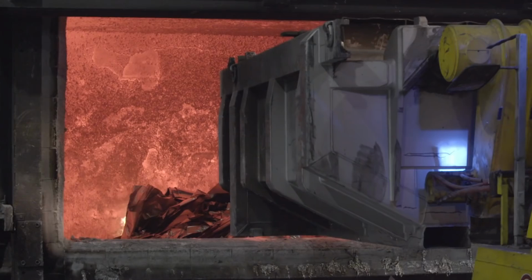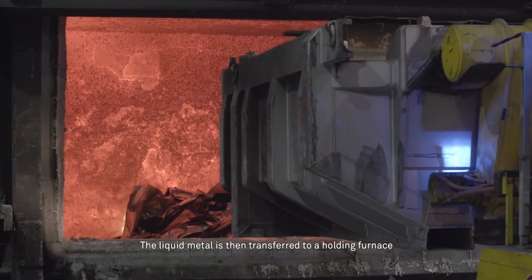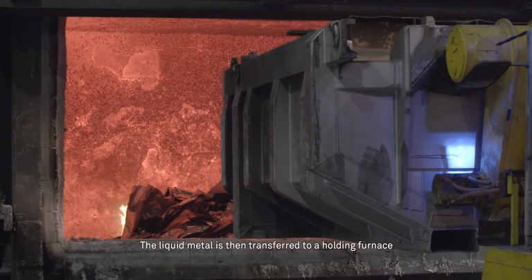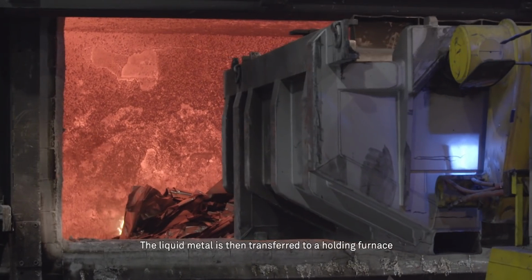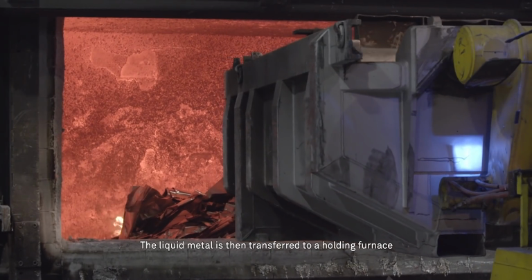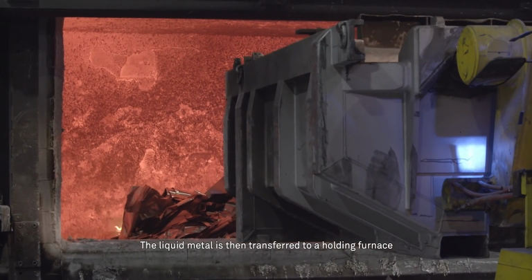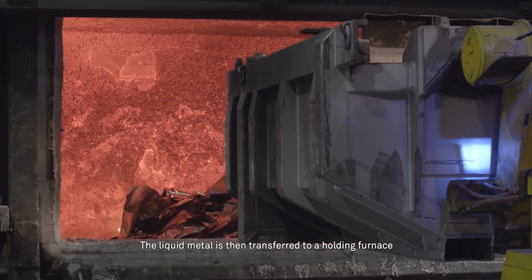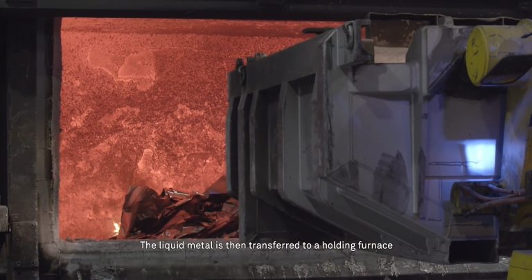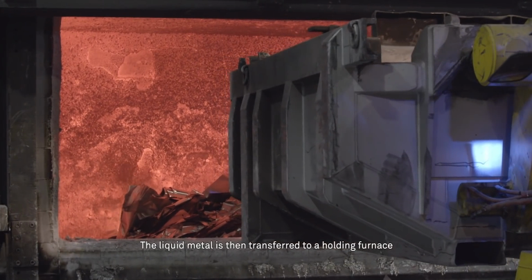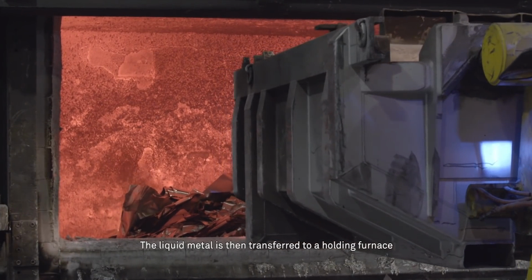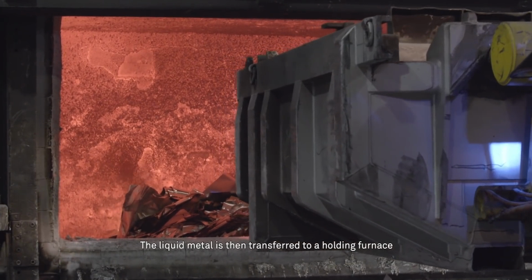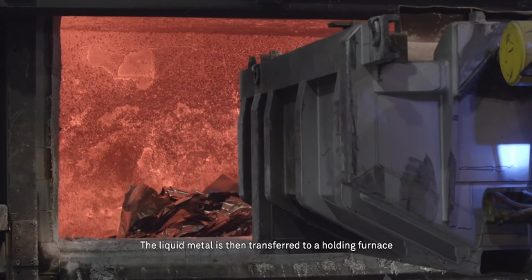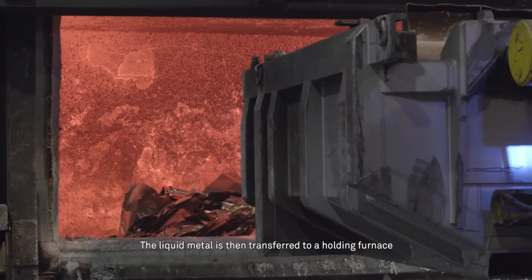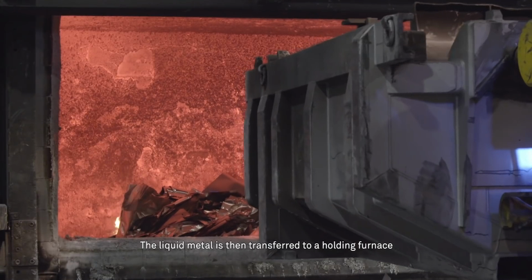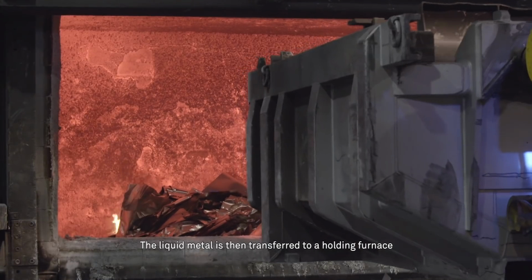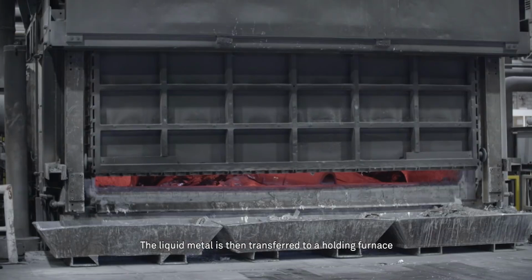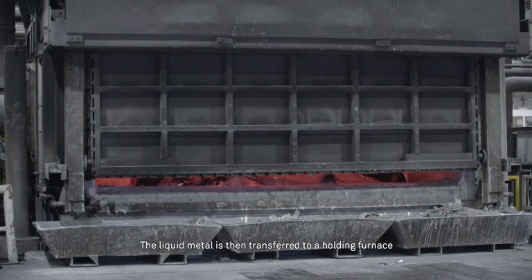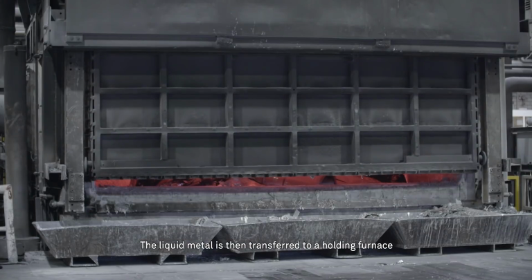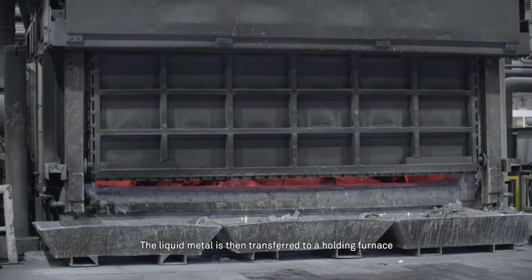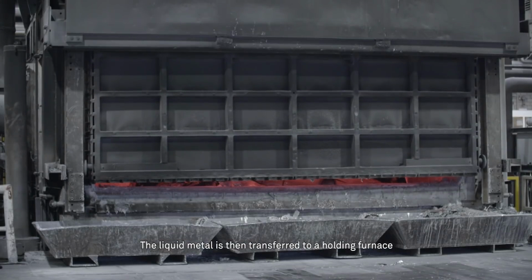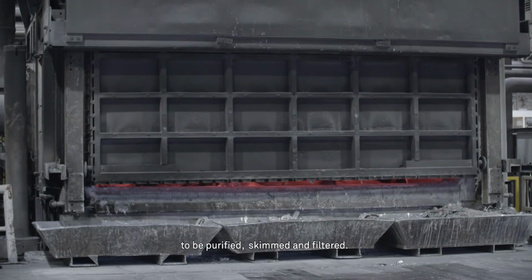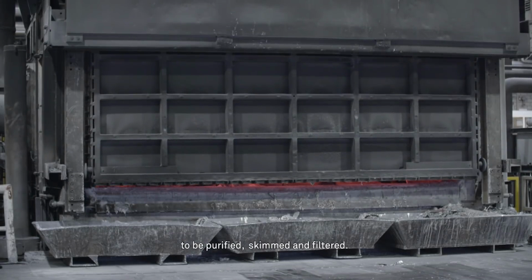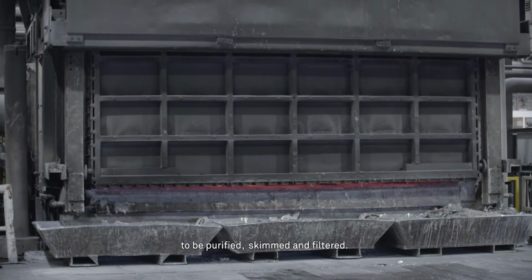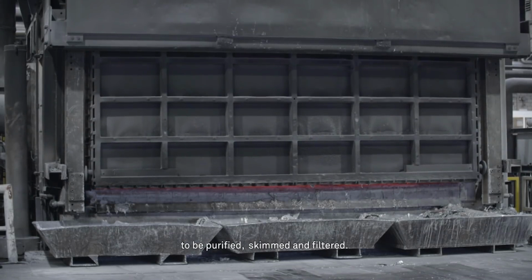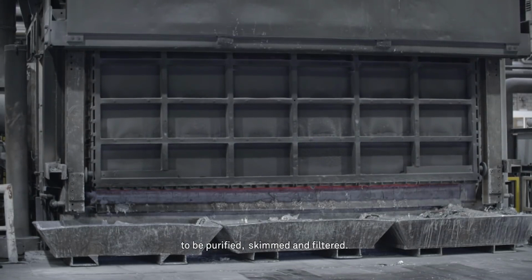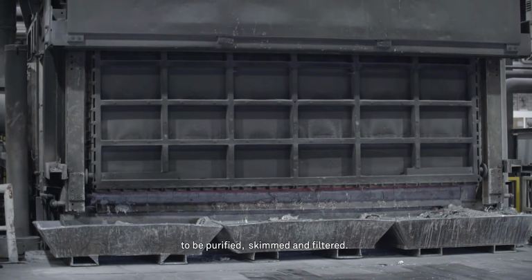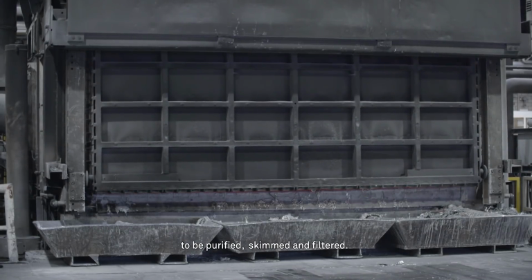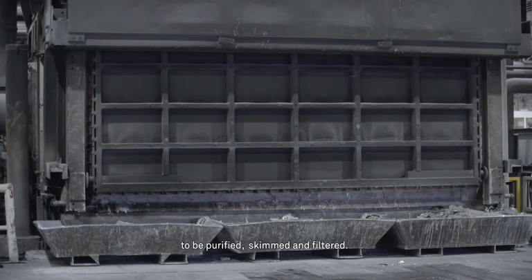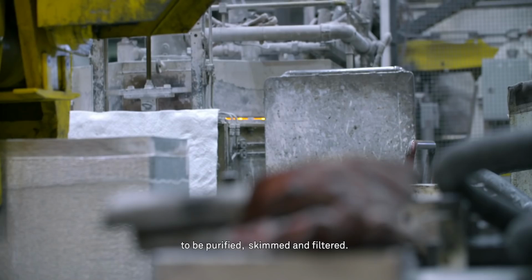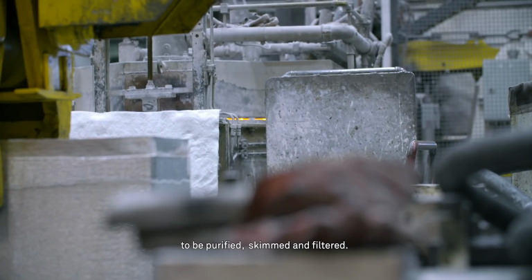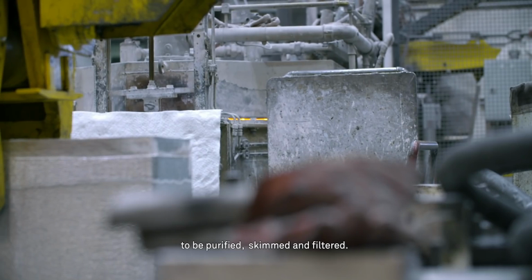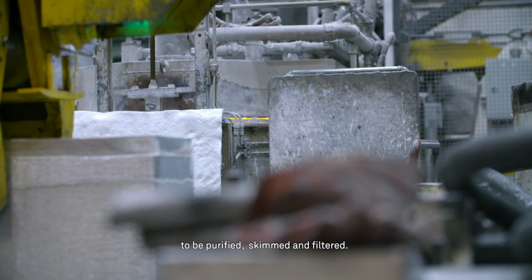All this is mixed with other additive elements in a melting furnace at 750 degrees Celsius for five hours. The liquid metal is then transferred to a holding furnace to be purified, skimmed and filtered.